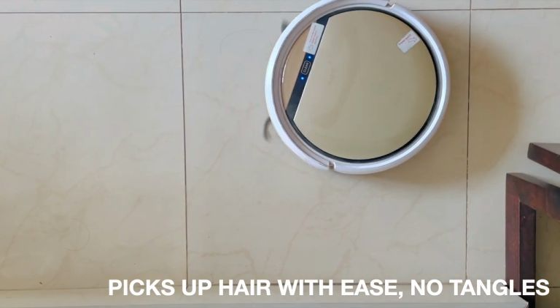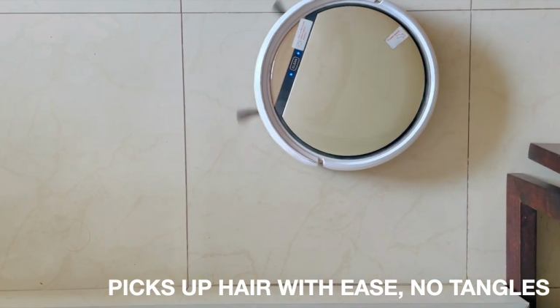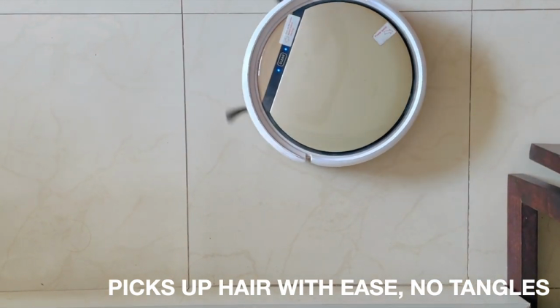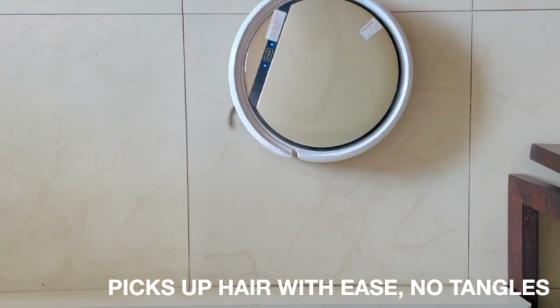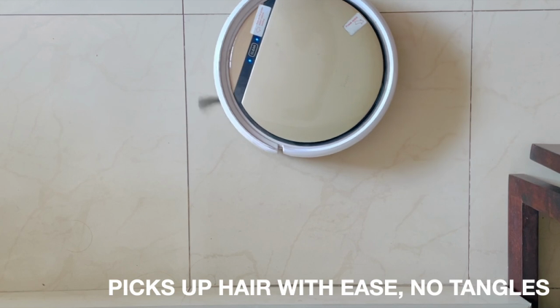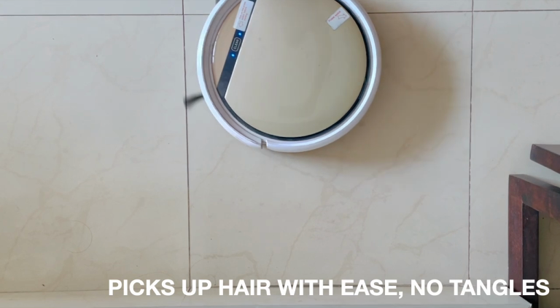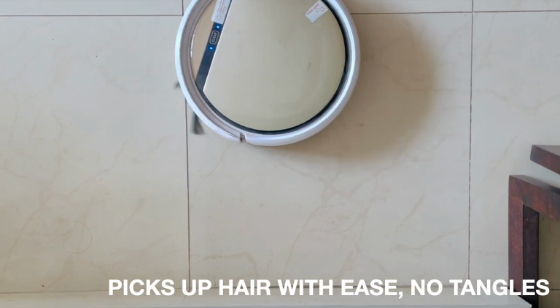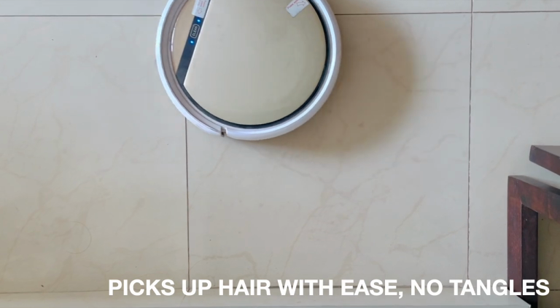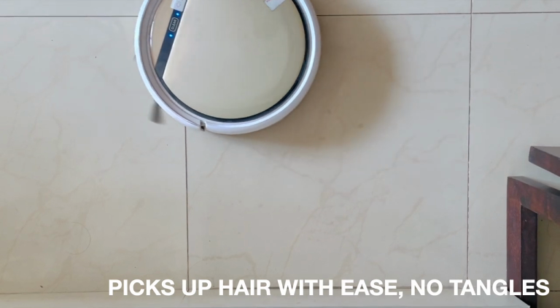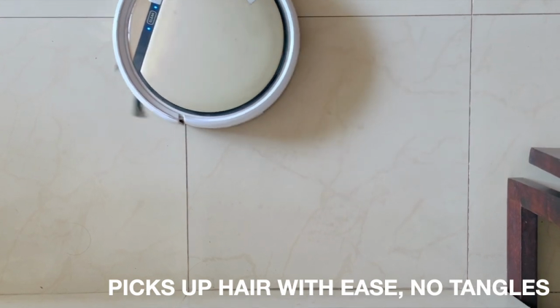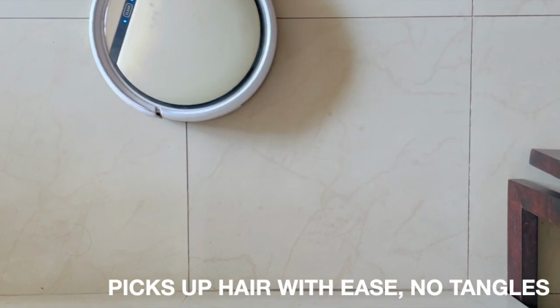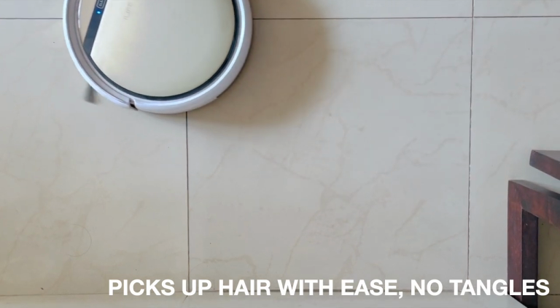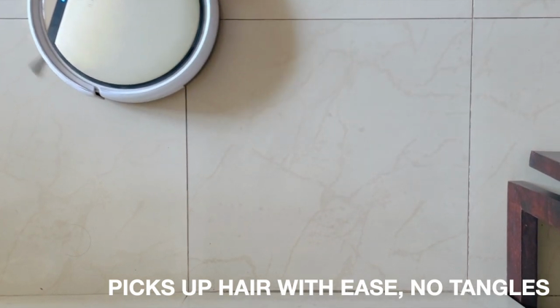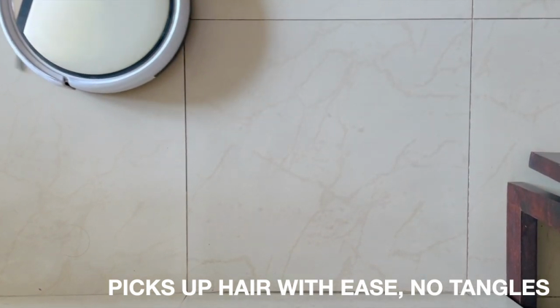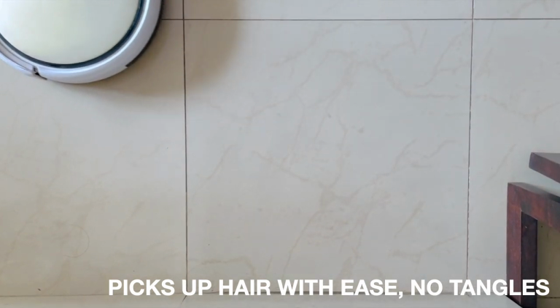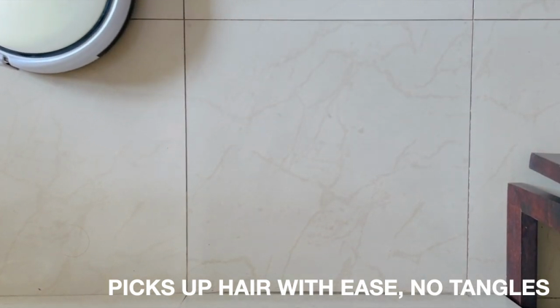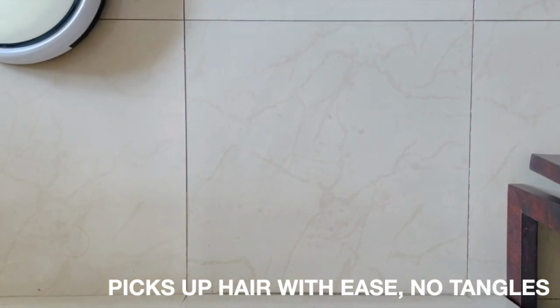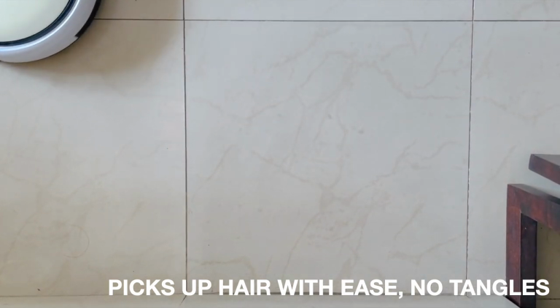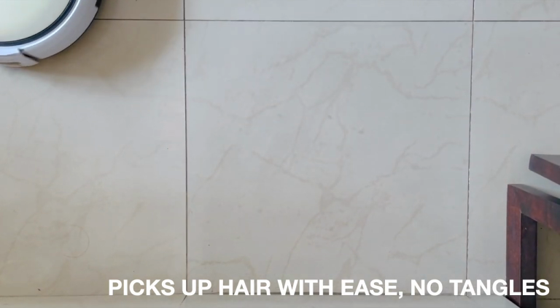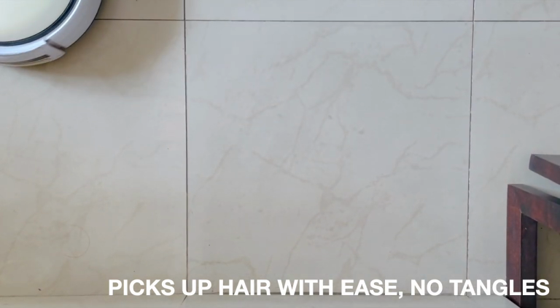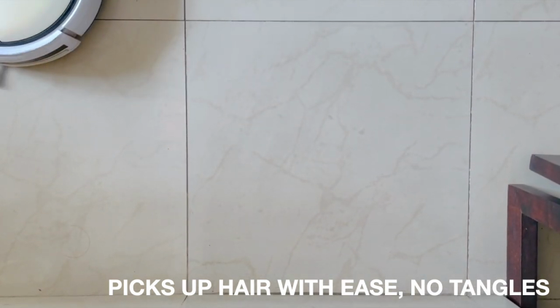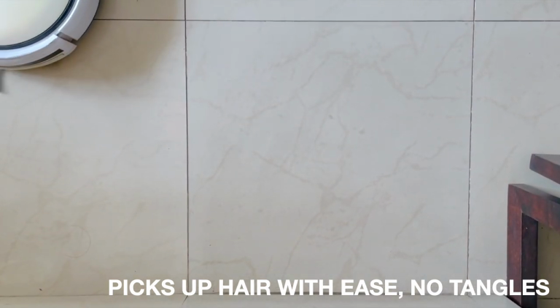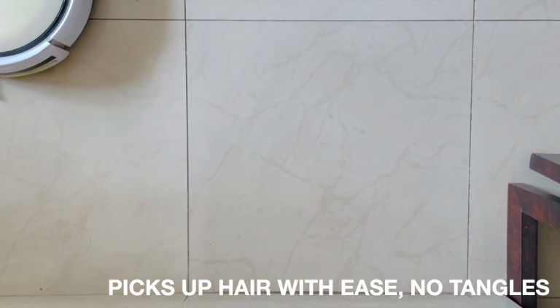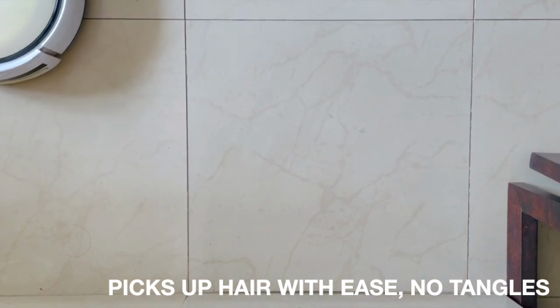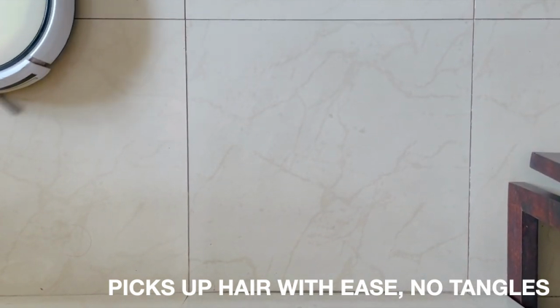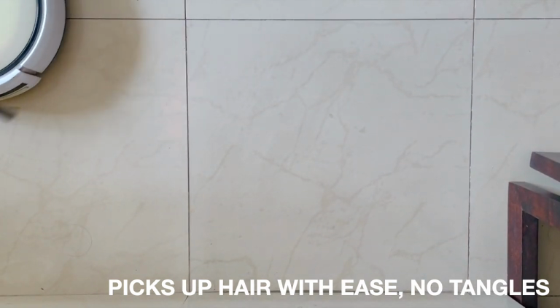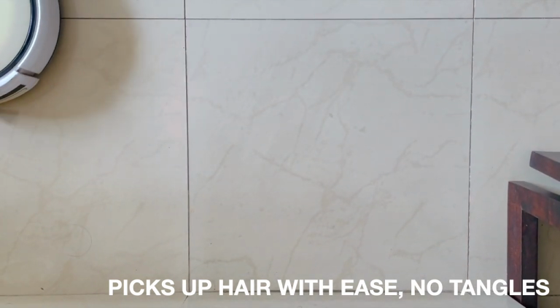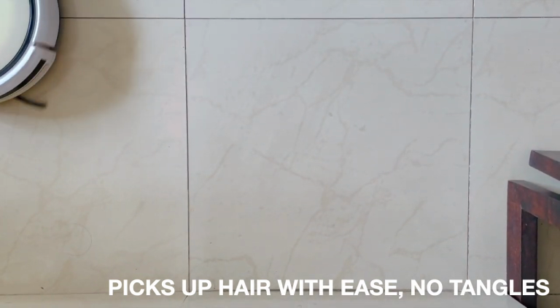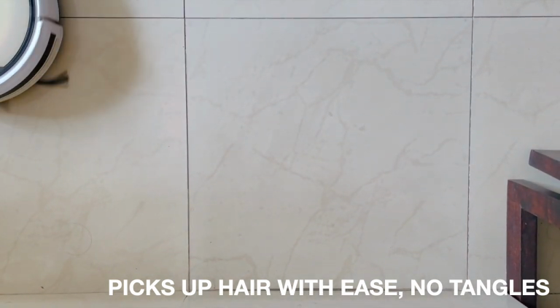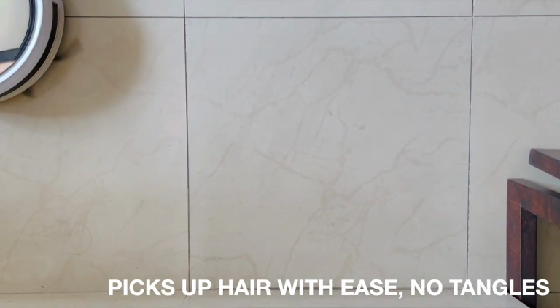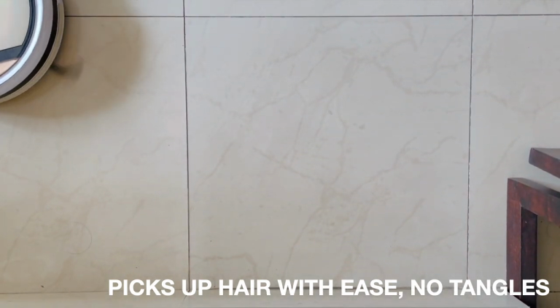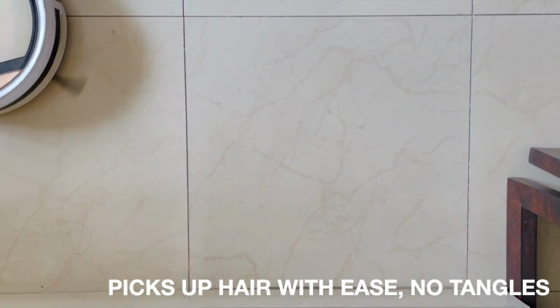Sometimes the hair could get tangled on the brushes, but I have not faced that issue even with longish hair.